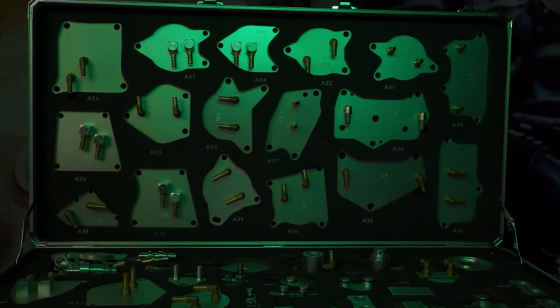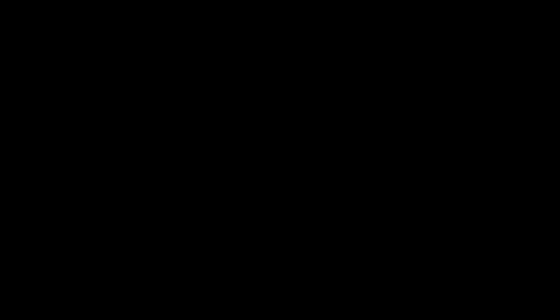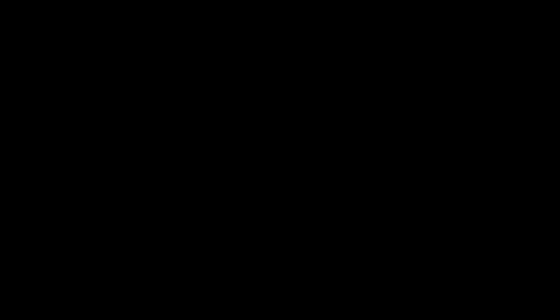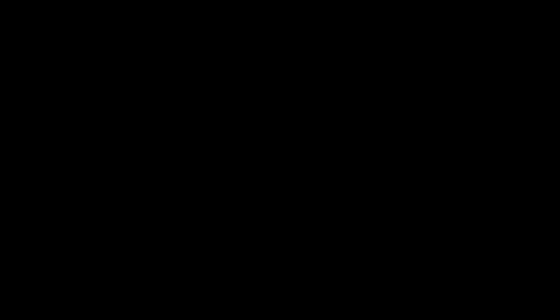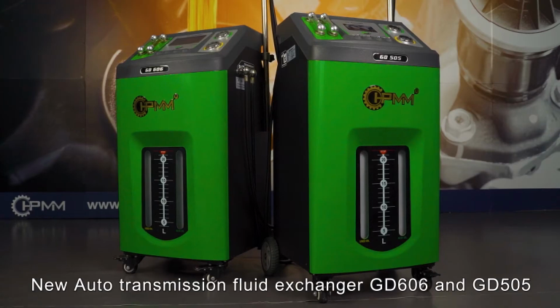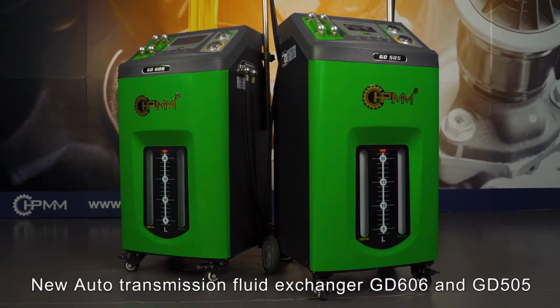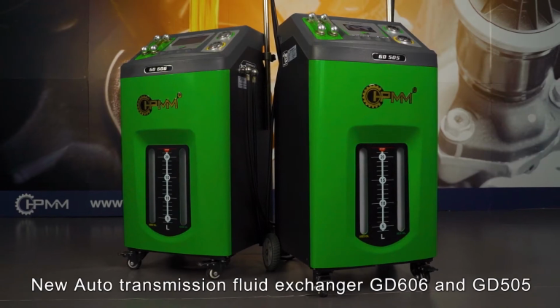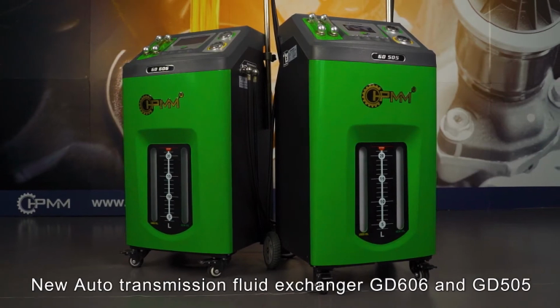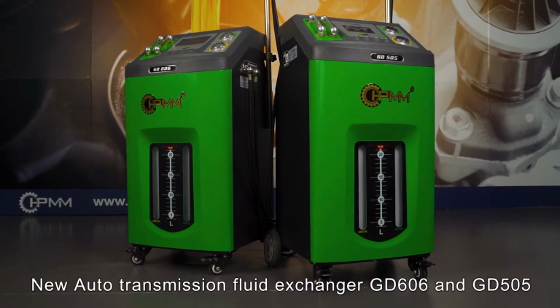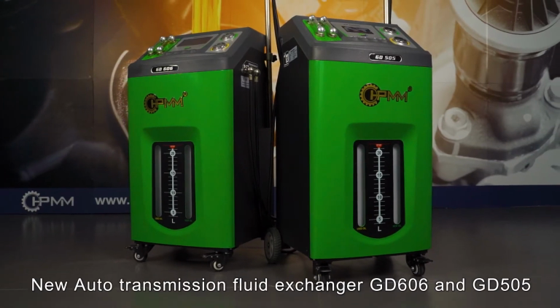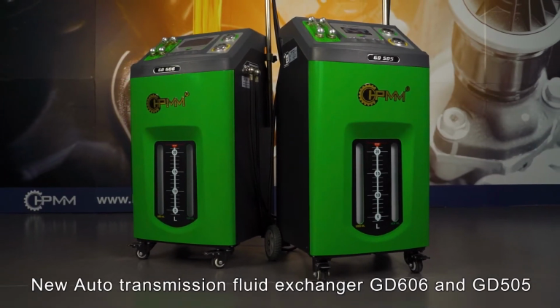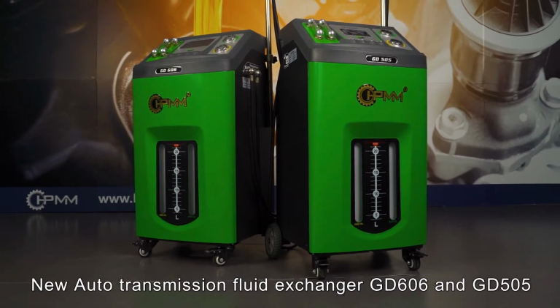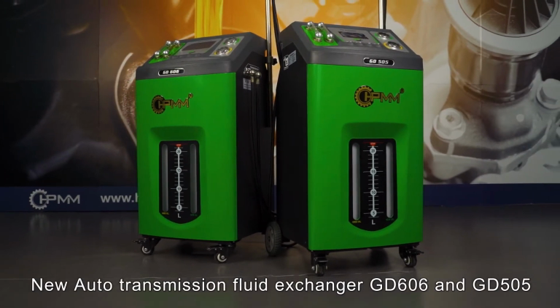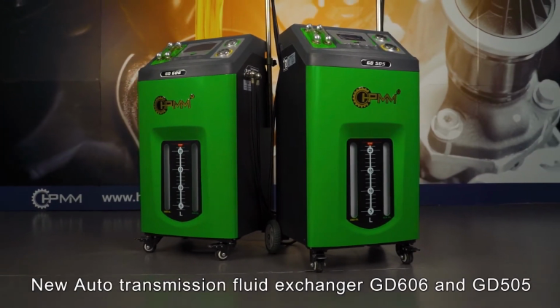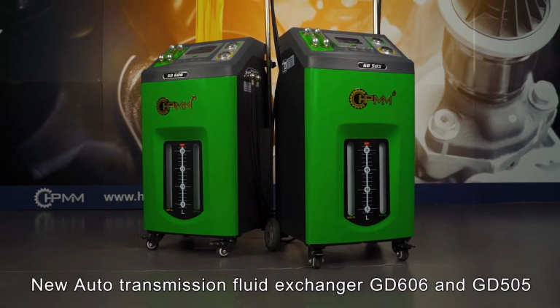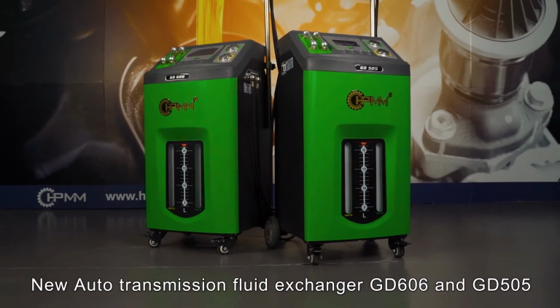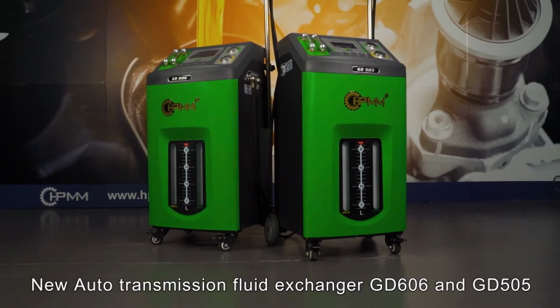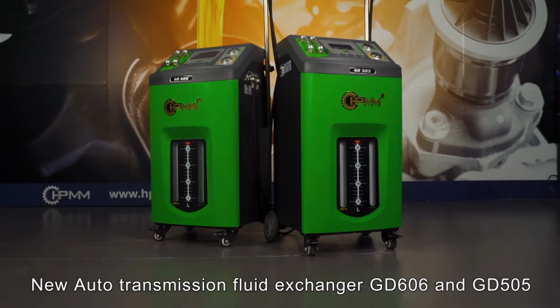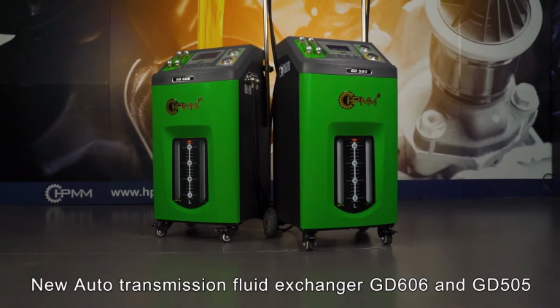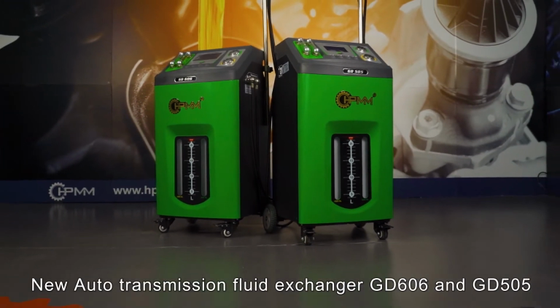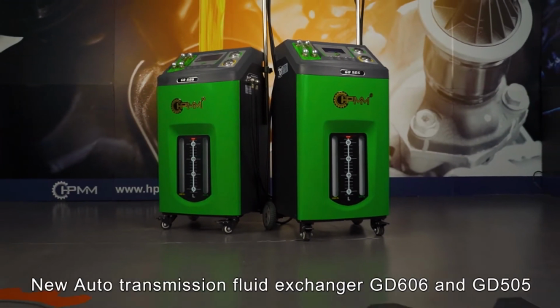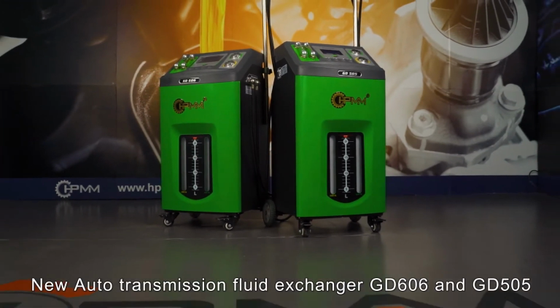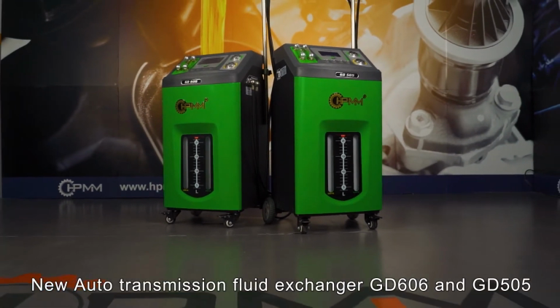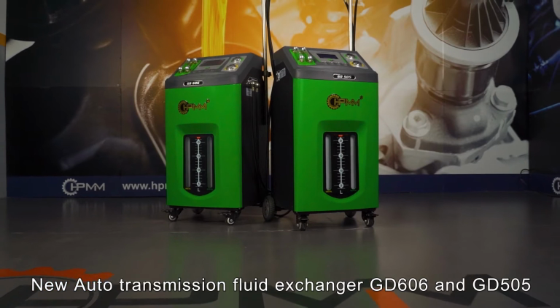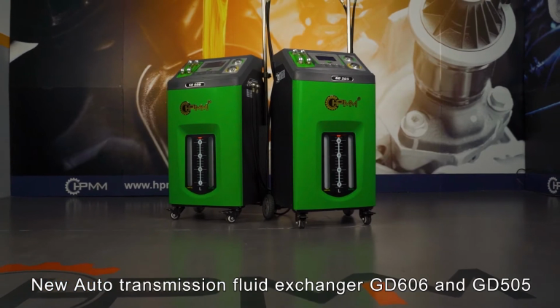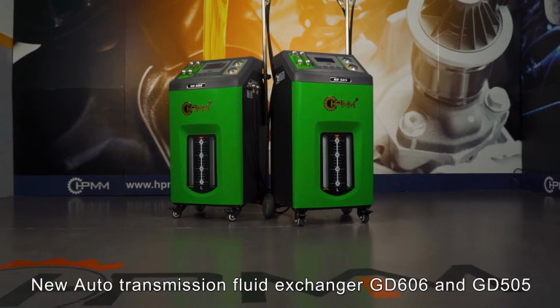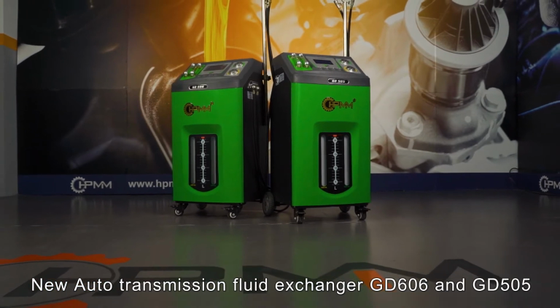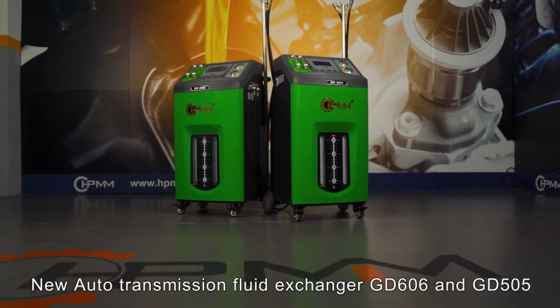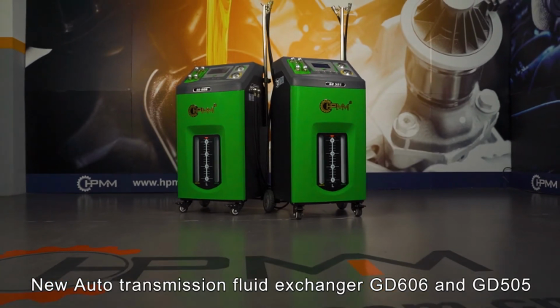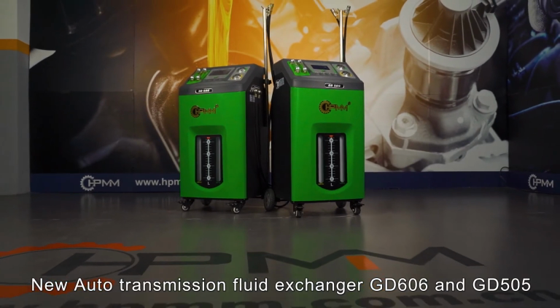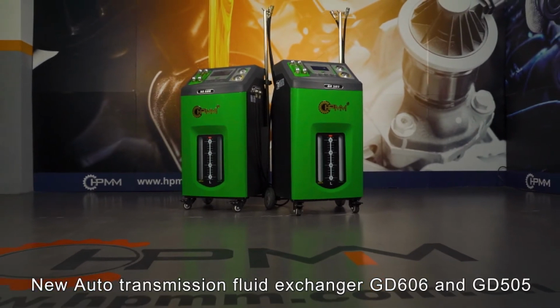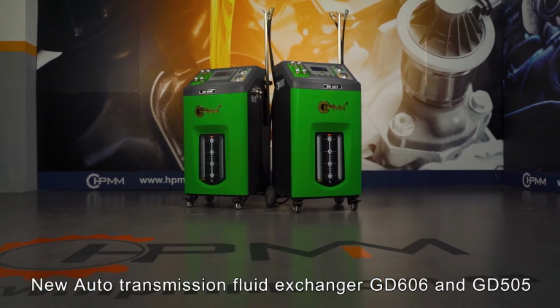New Auto Transmission Fluid Exchanger GD600, GD606 and GD505.